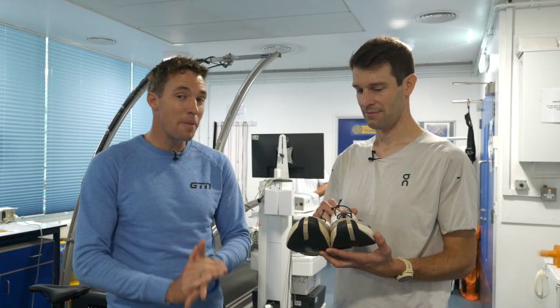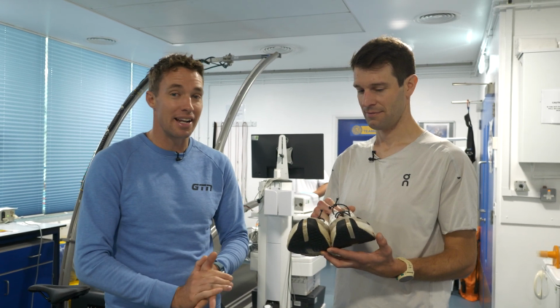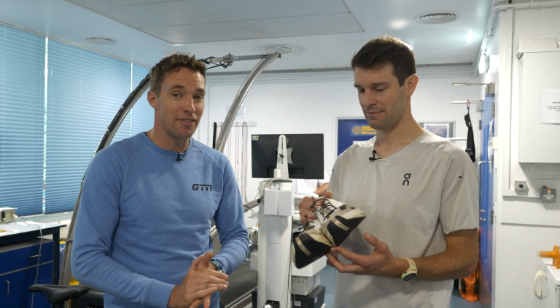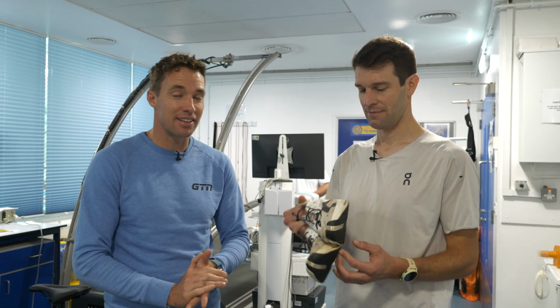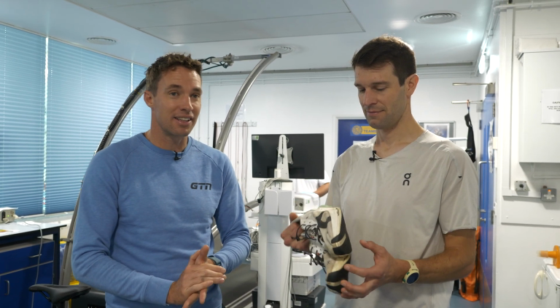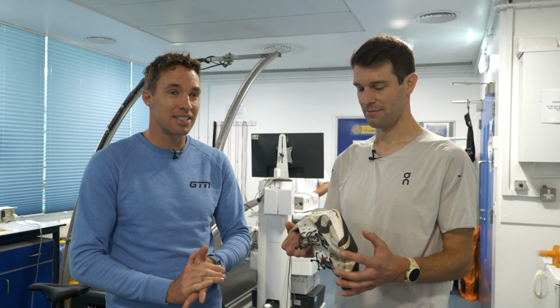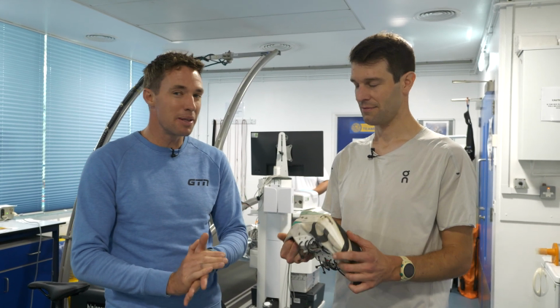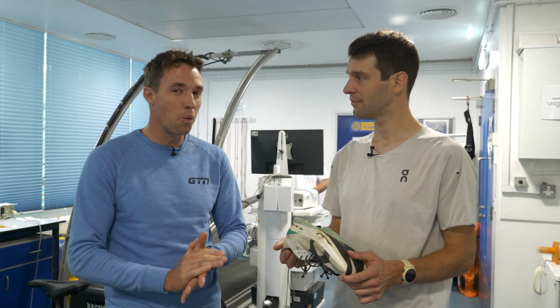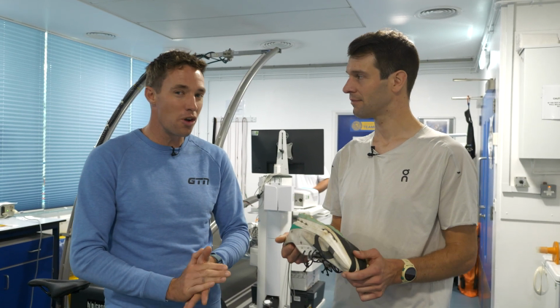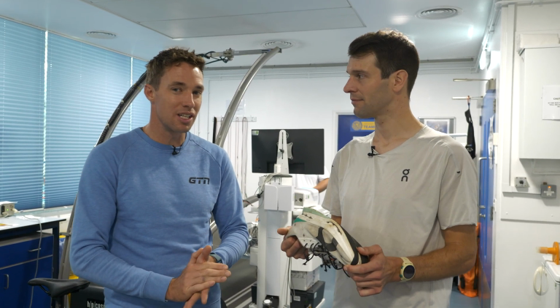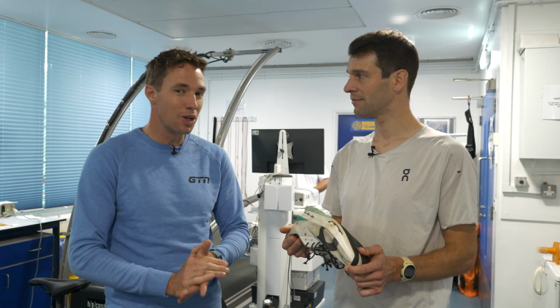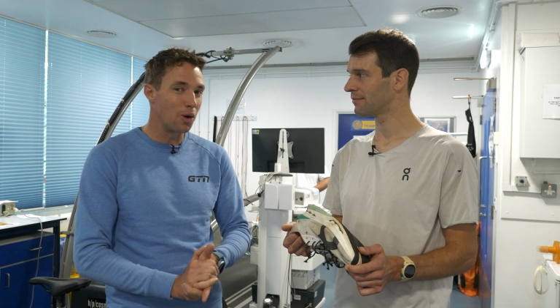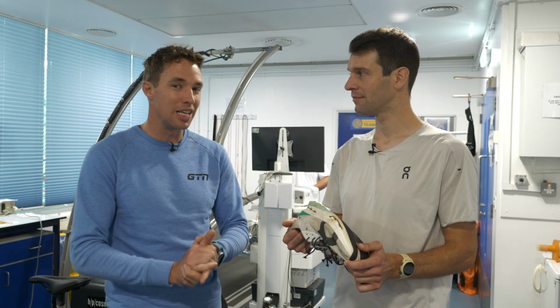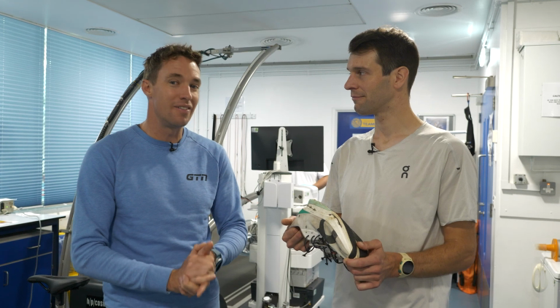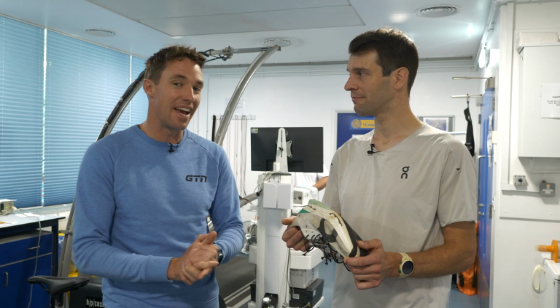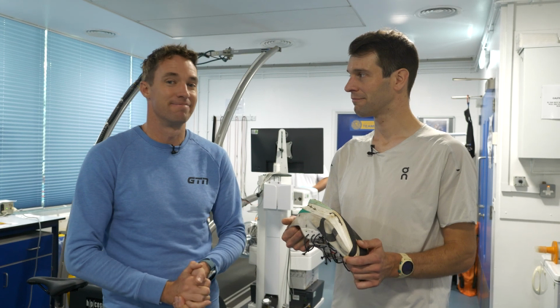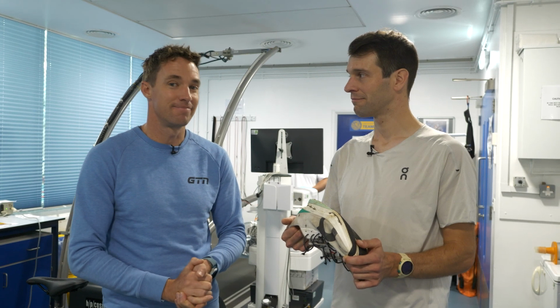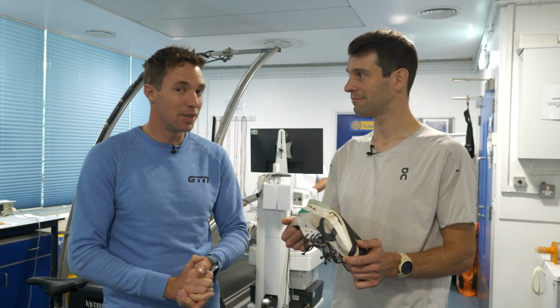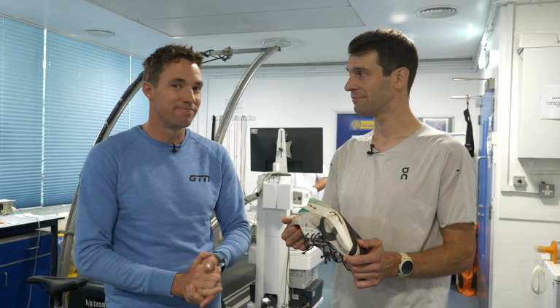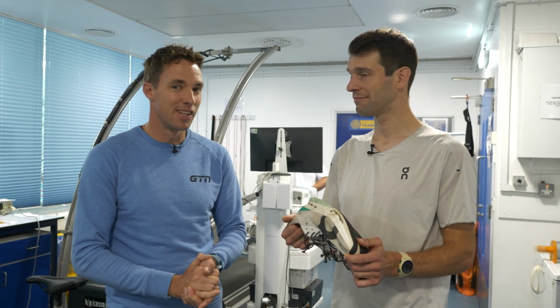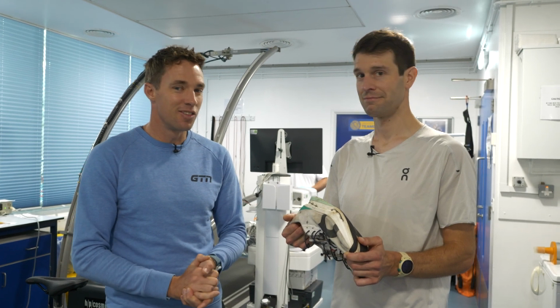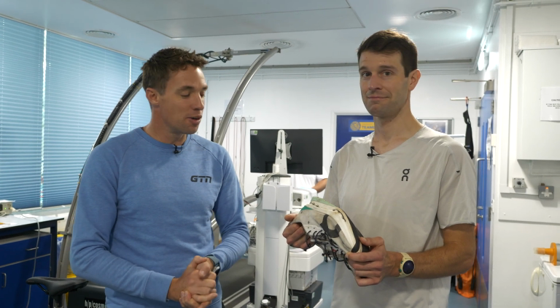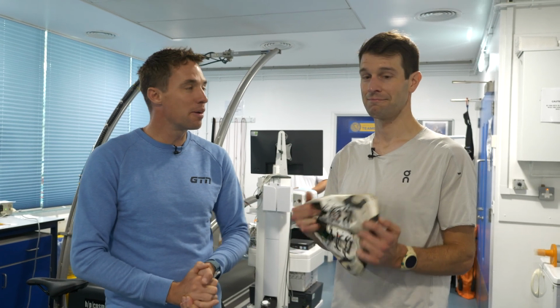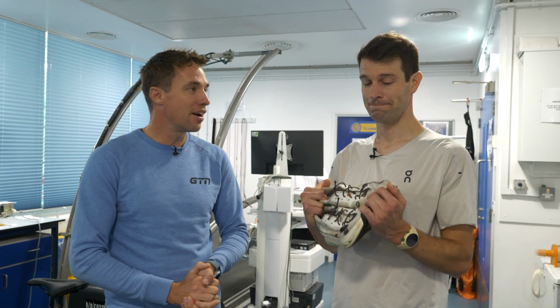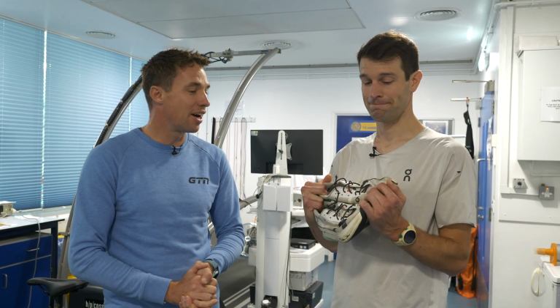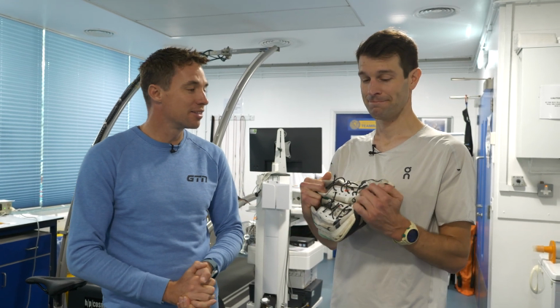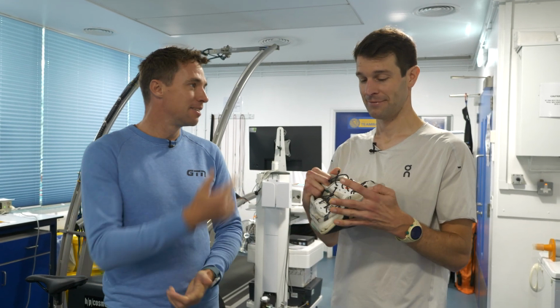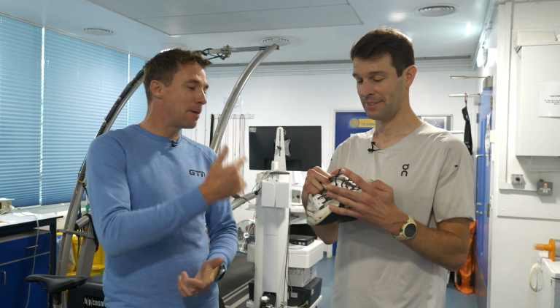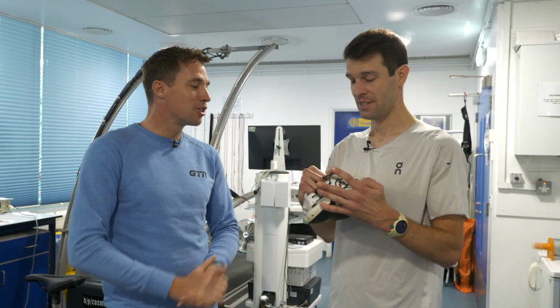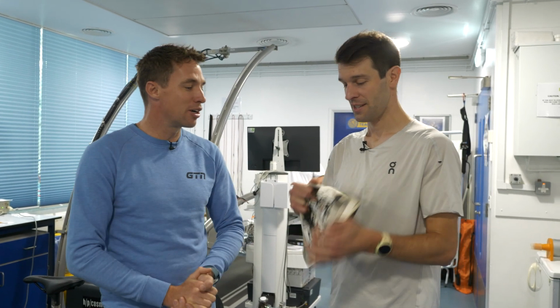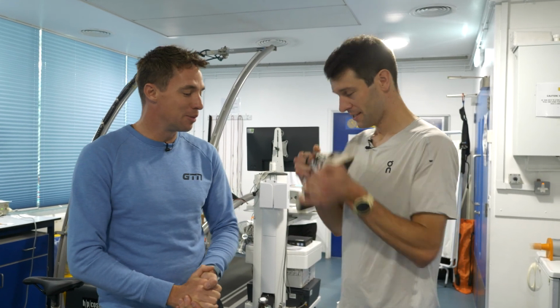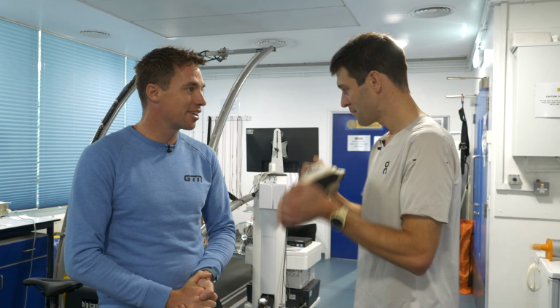Their performance actually drops quite badly — so badly, in fact, that some of them are worse than good old EVA. Well, there's only one way to find out: back on the treadmill, Mark.